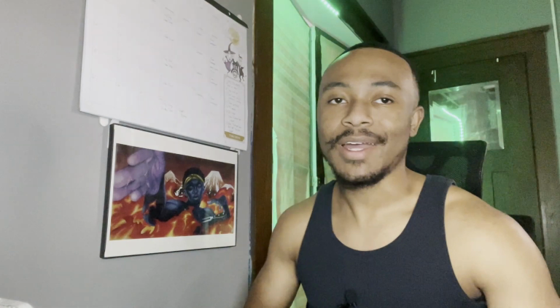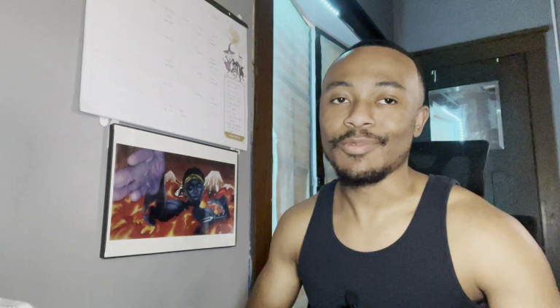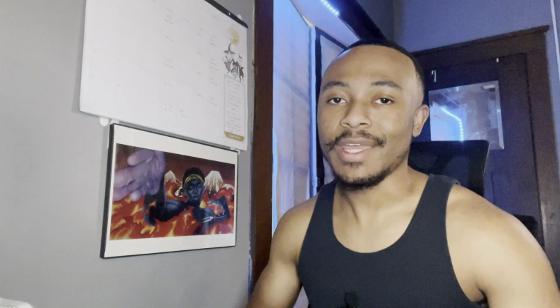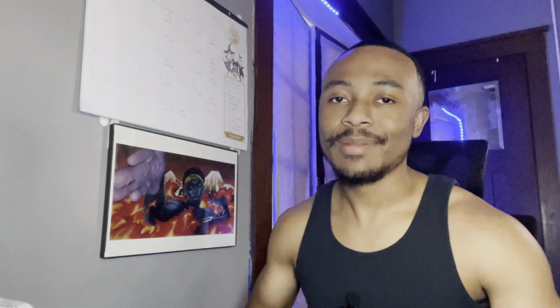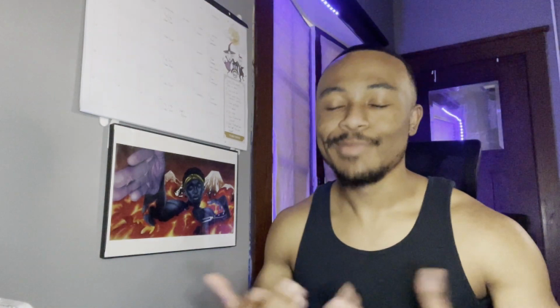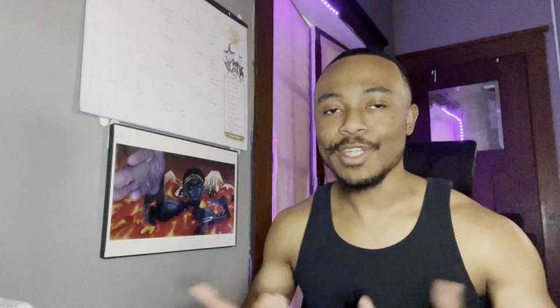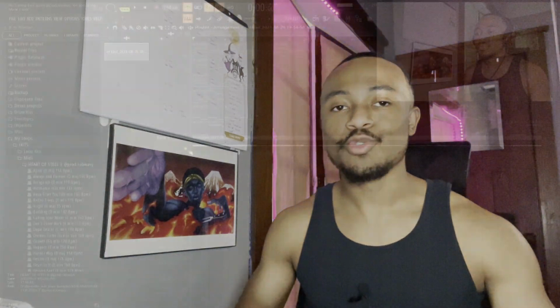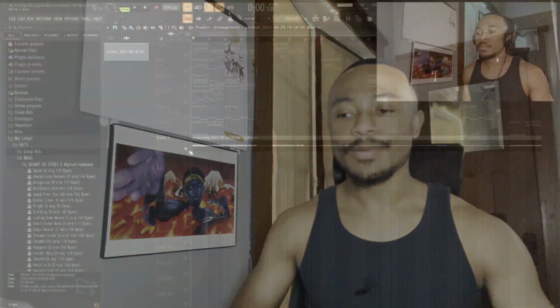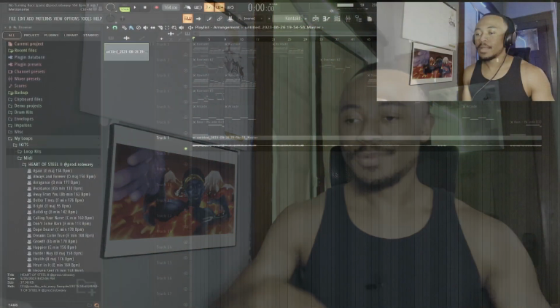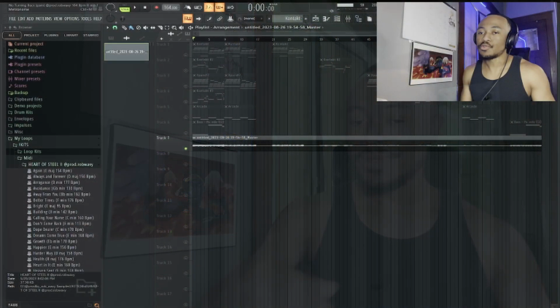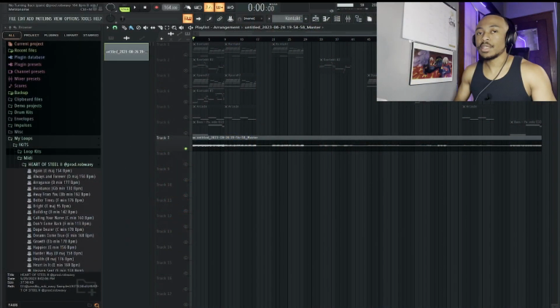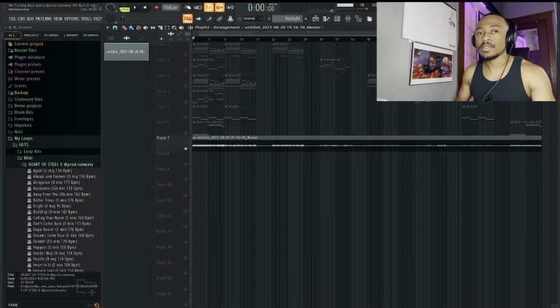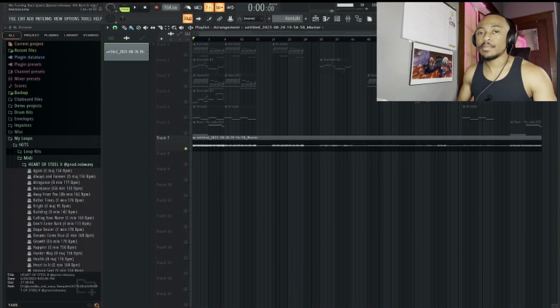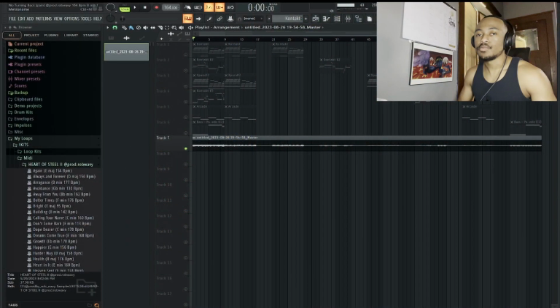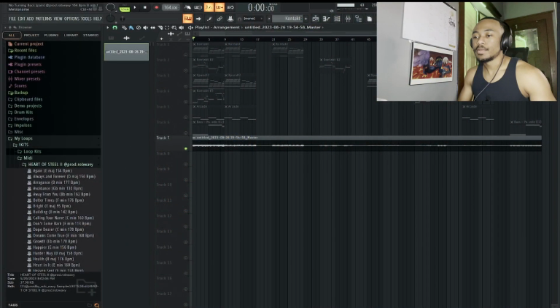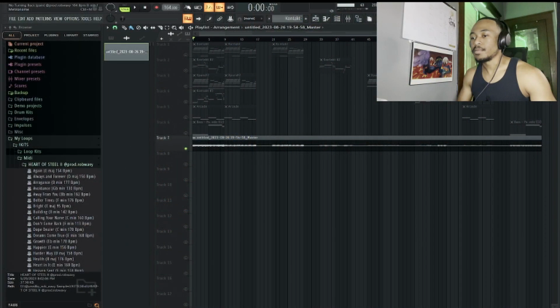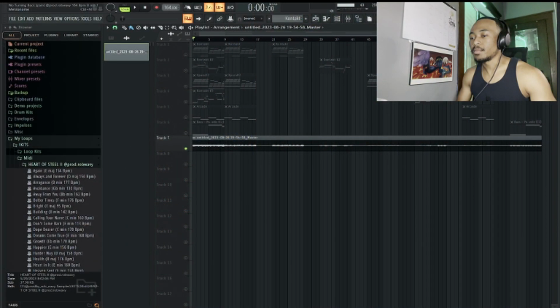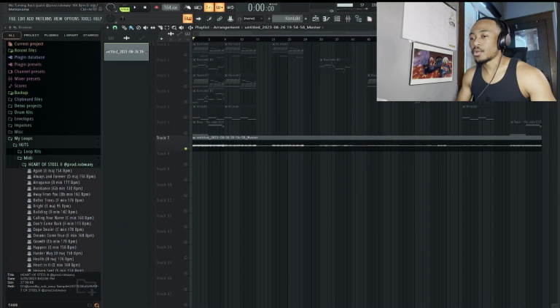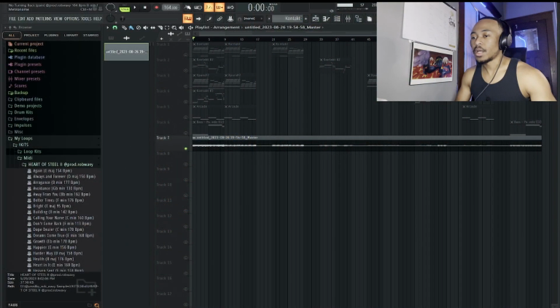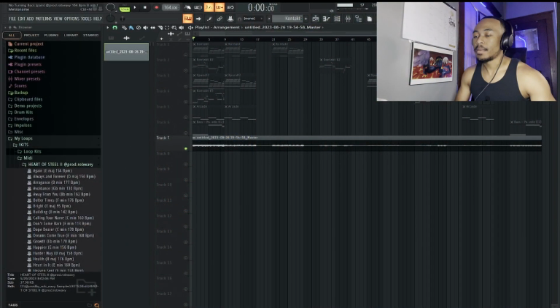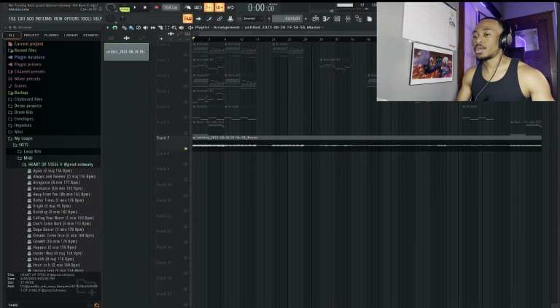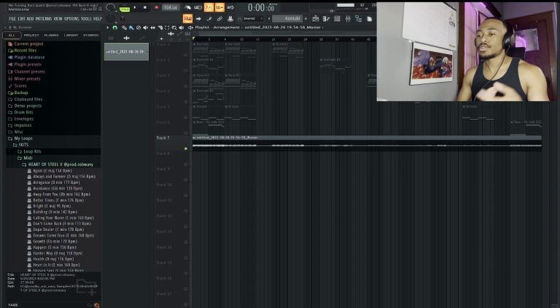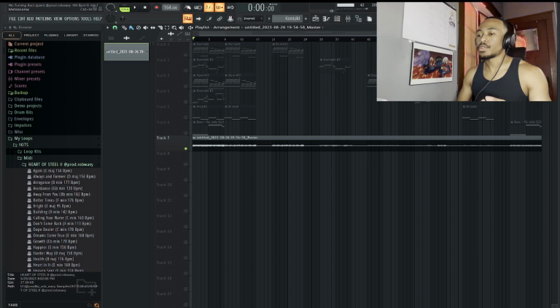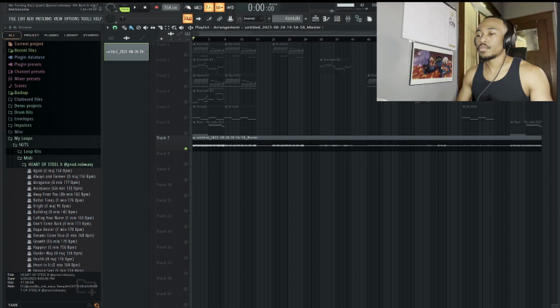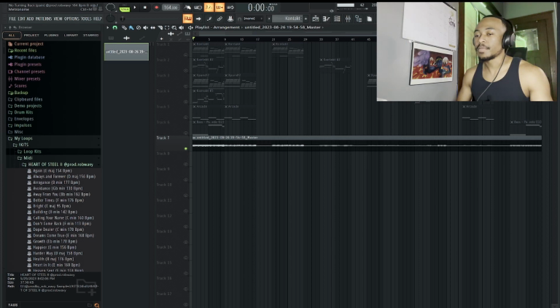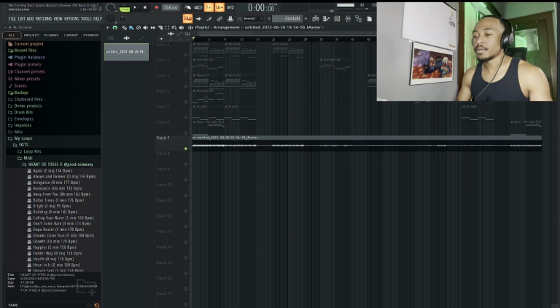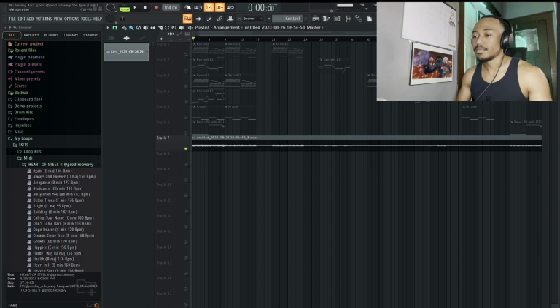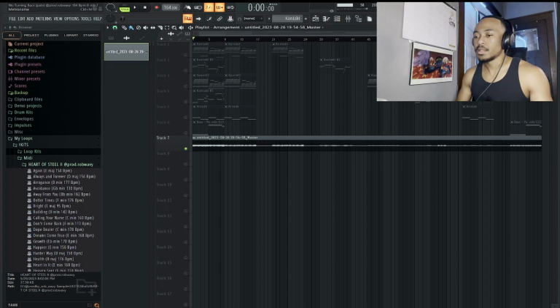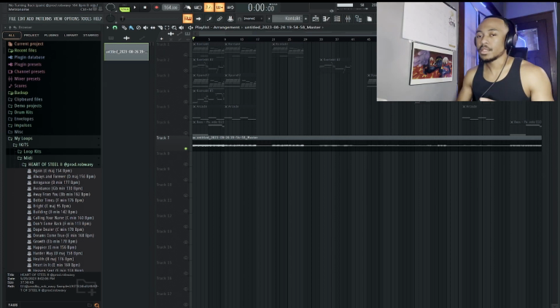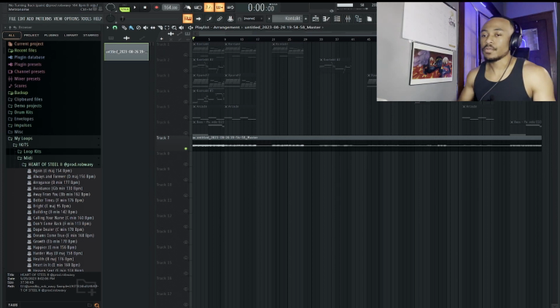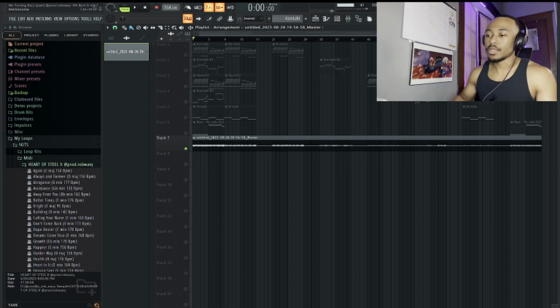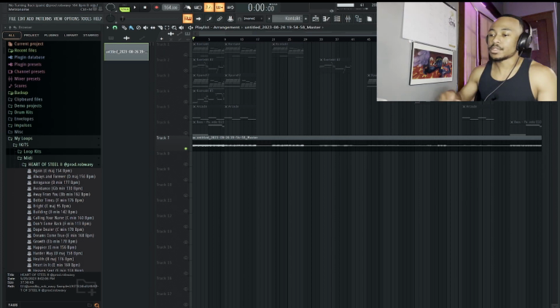Alright, with that, let's get into it. So the key to this sample is in B minor, I'm at 164 BPM. Let's get a full listen.